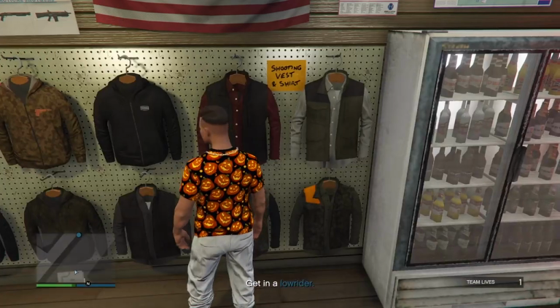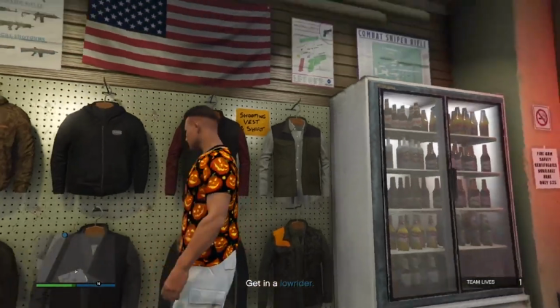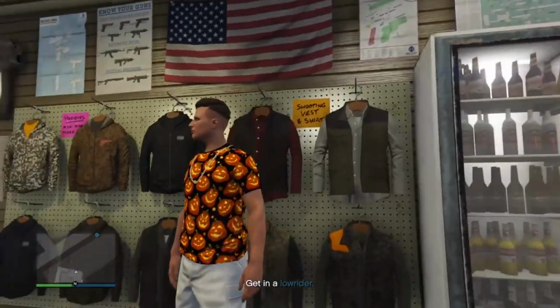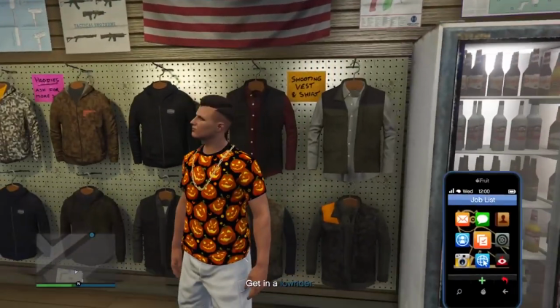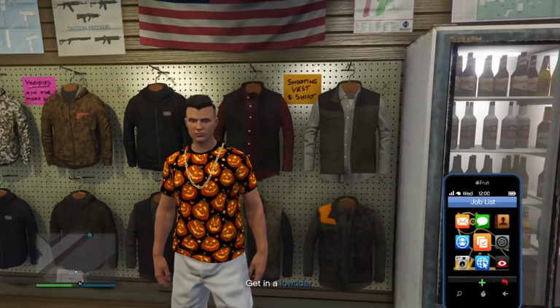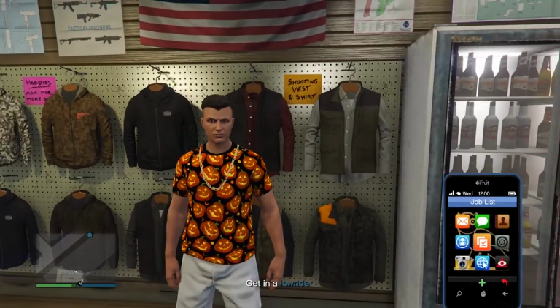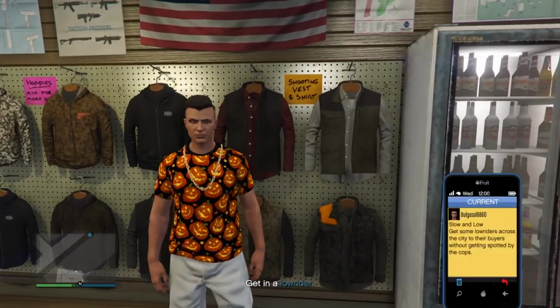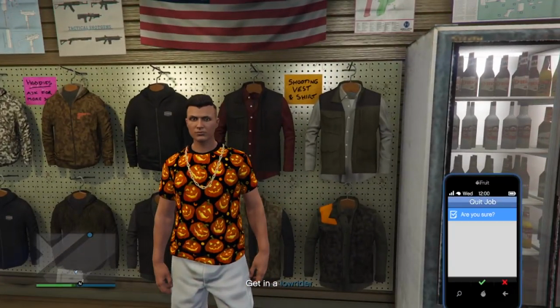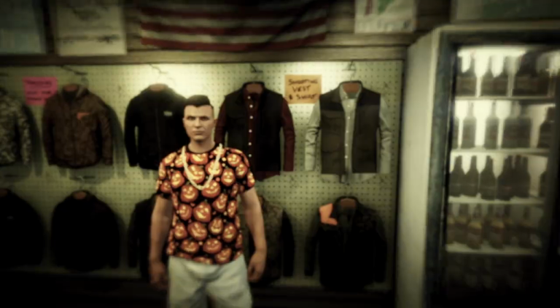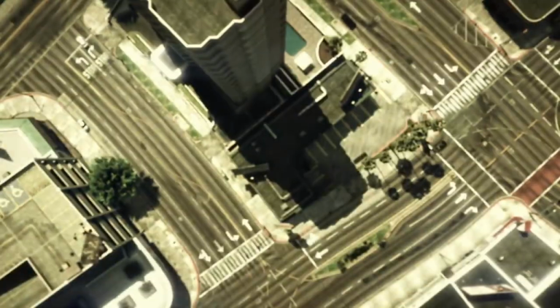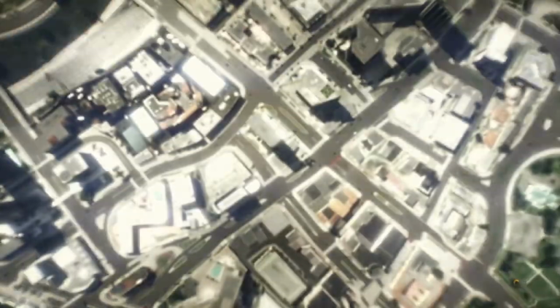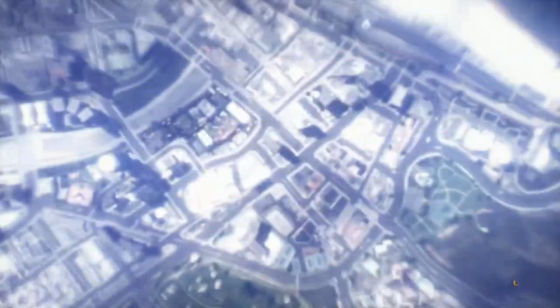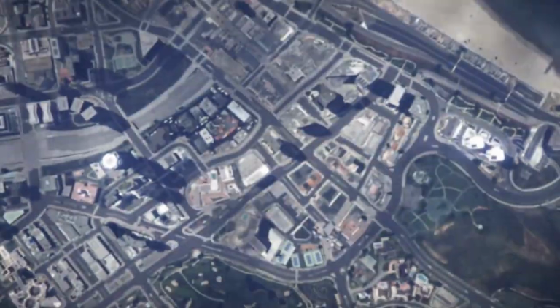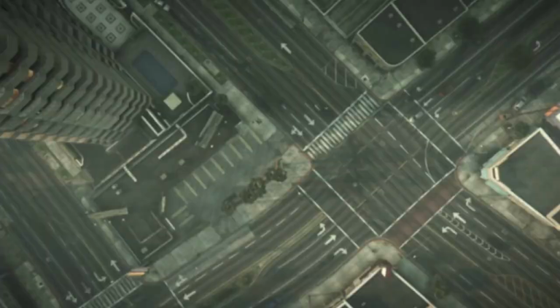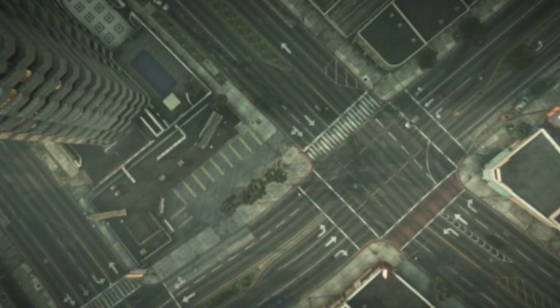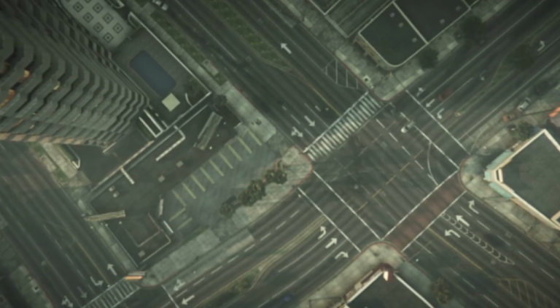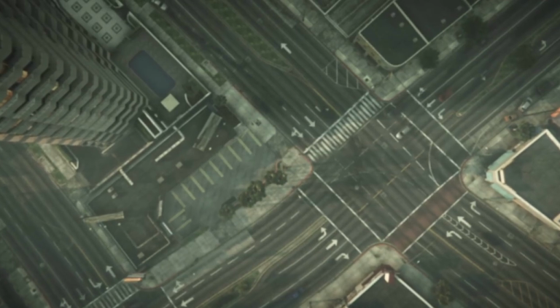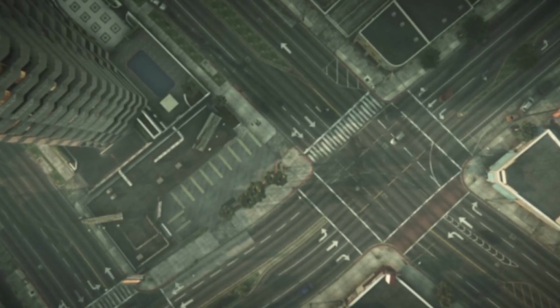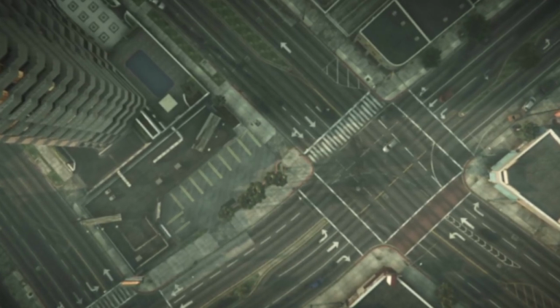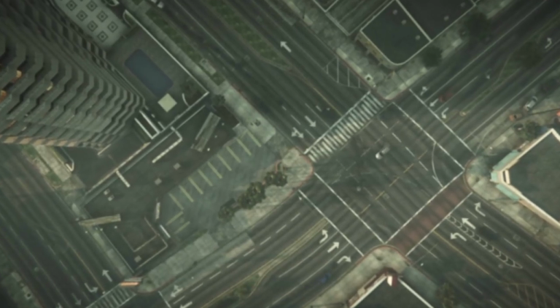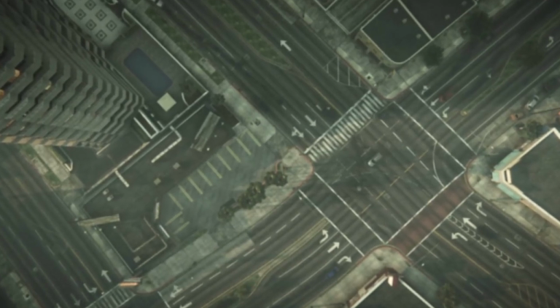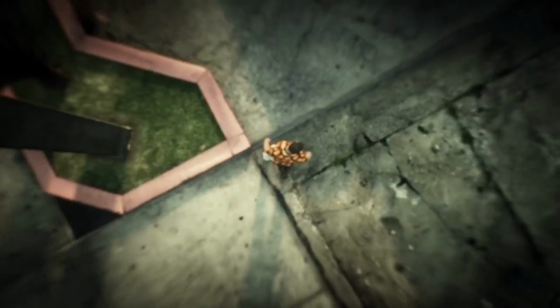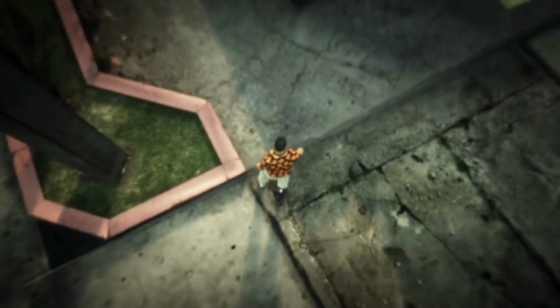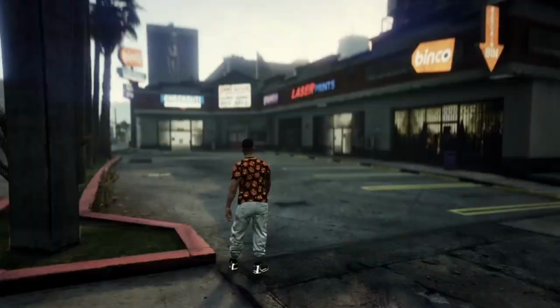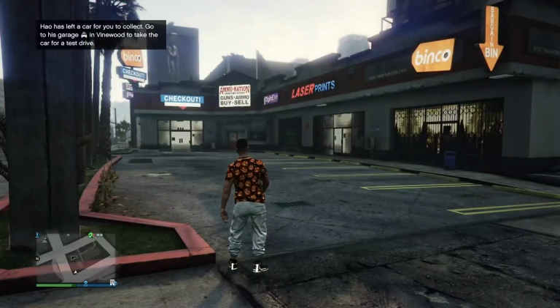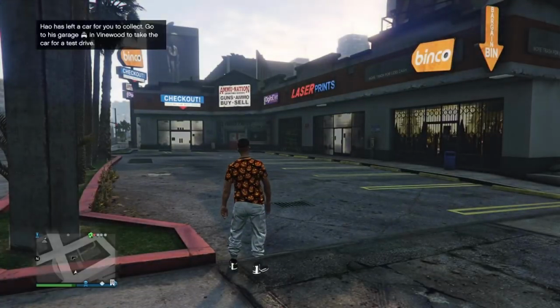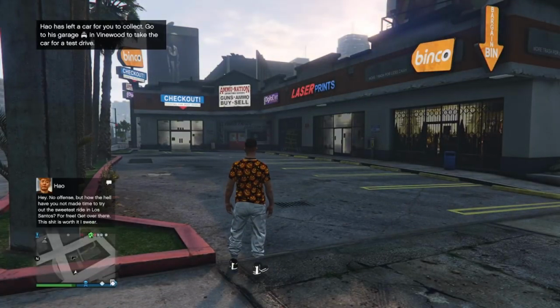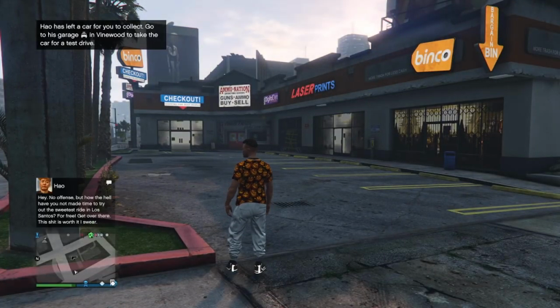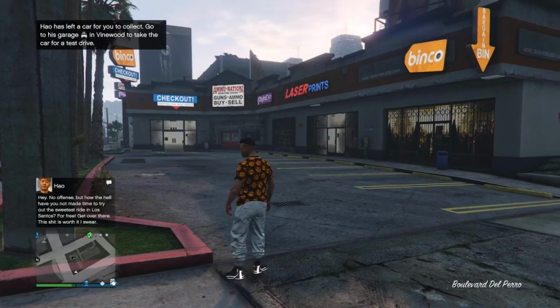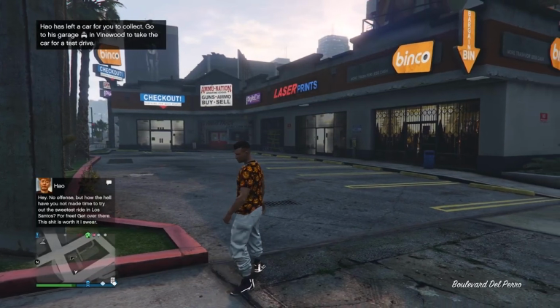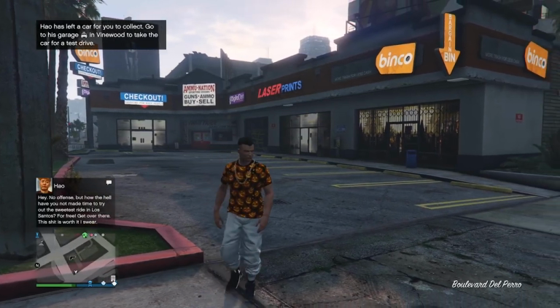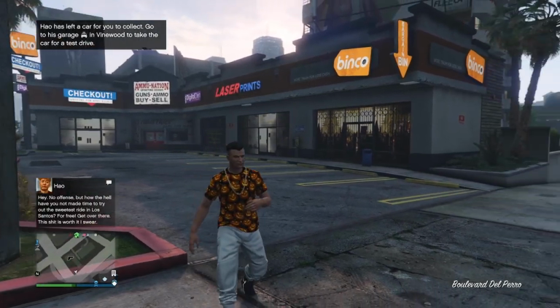After you've saved your outfit, pull up your phone and leave the mission. Now once you're back in free mode, you can select the outfit and you will have the shoes merged onto your outfit.